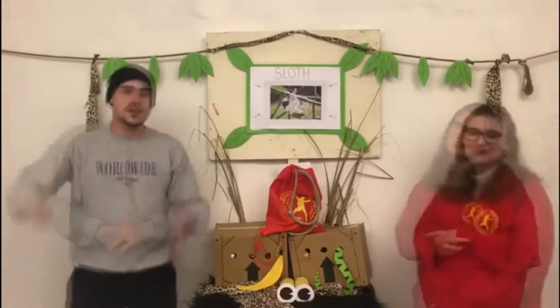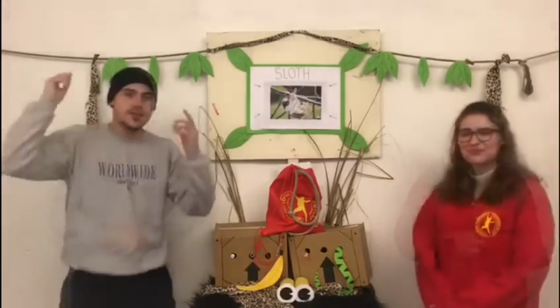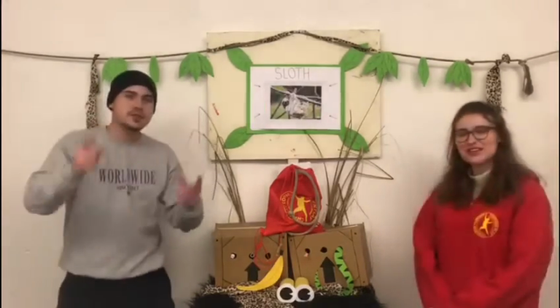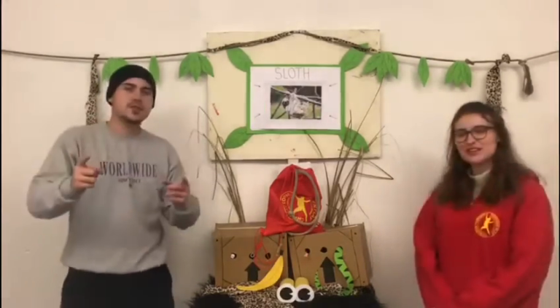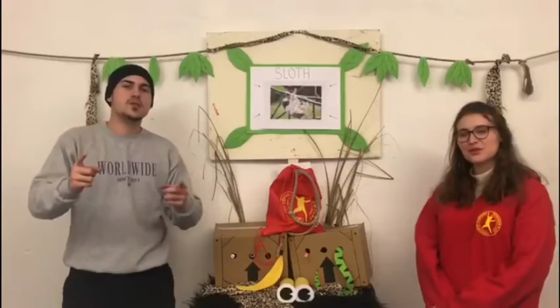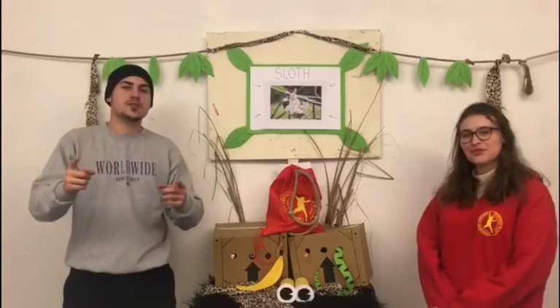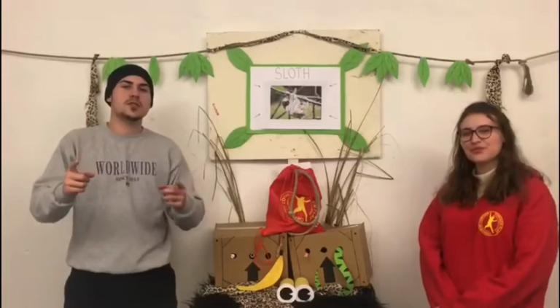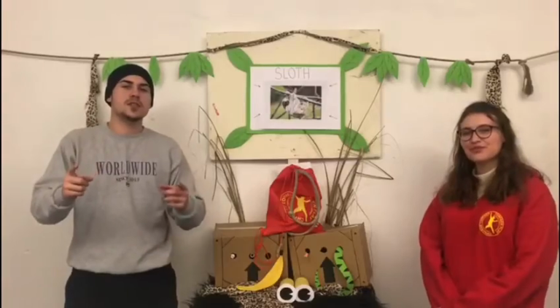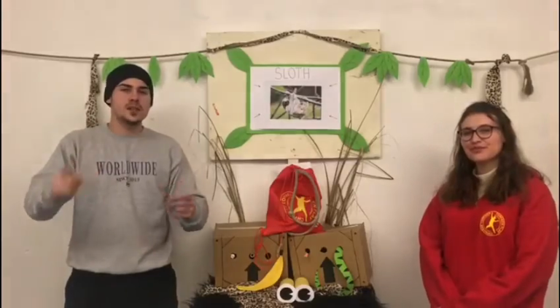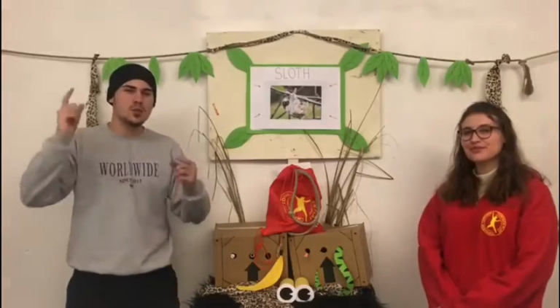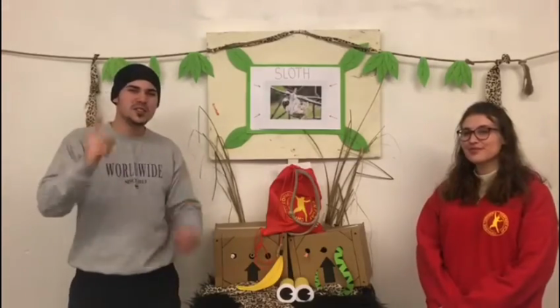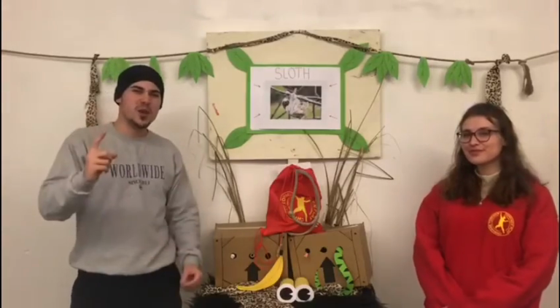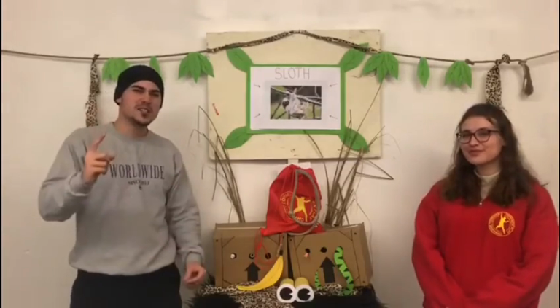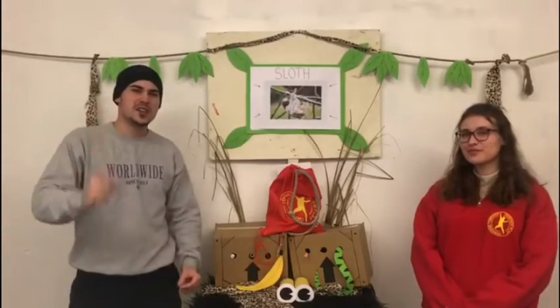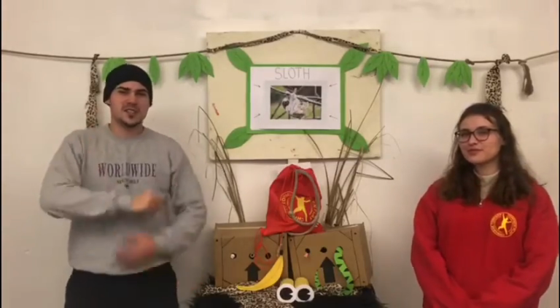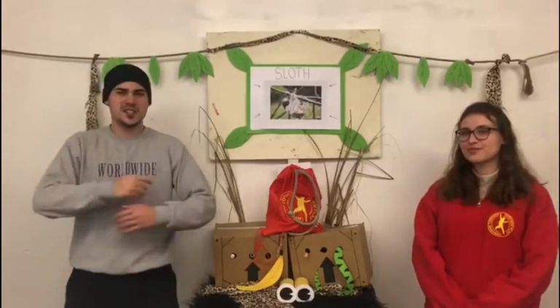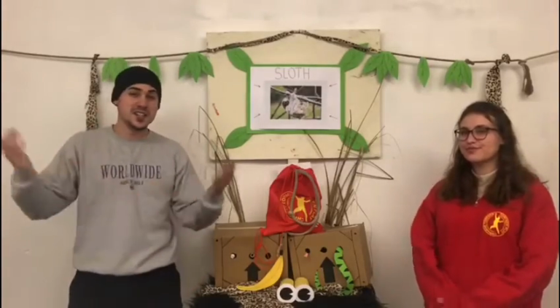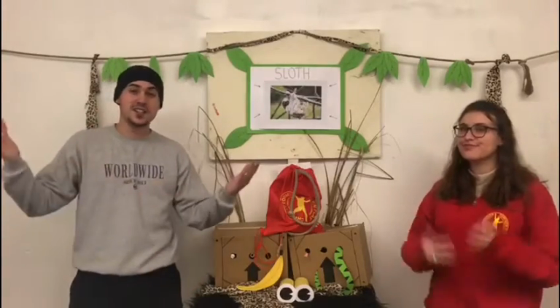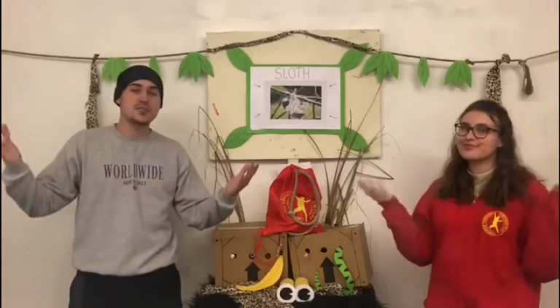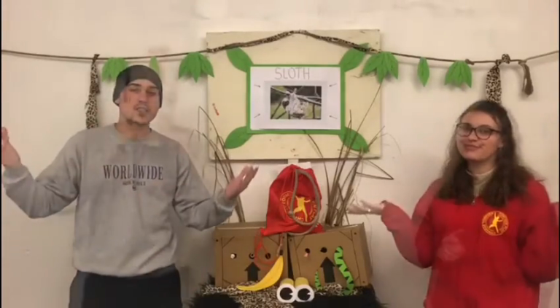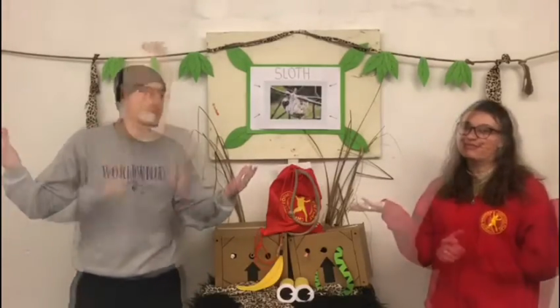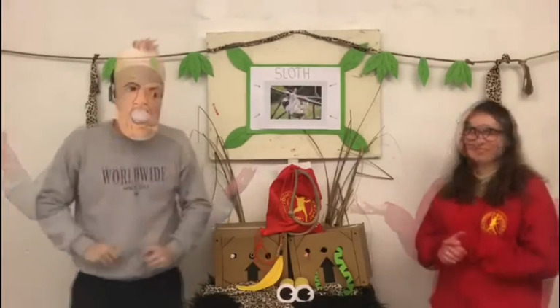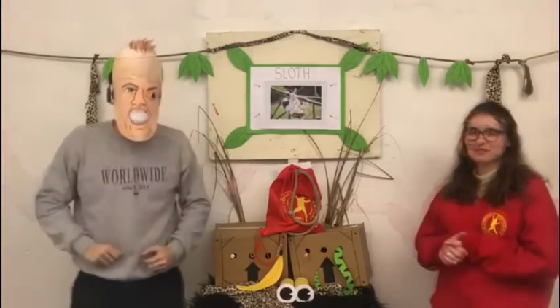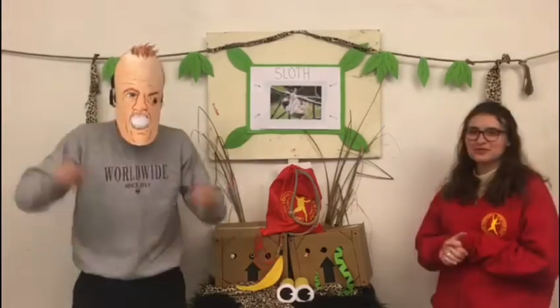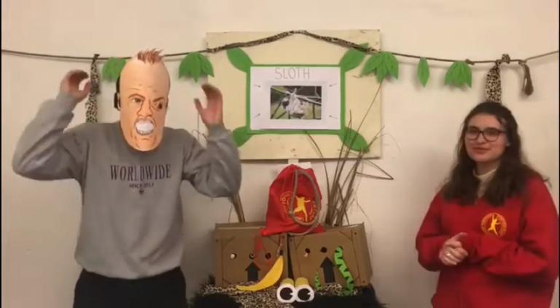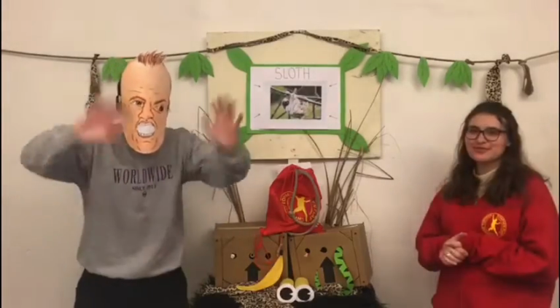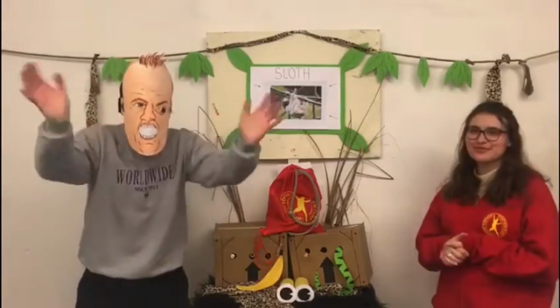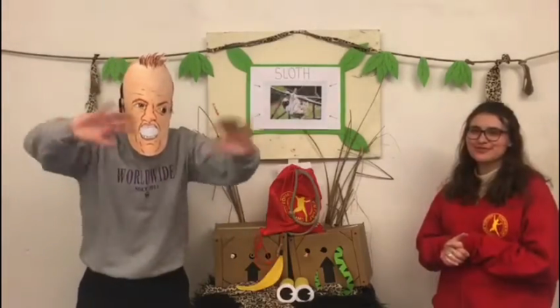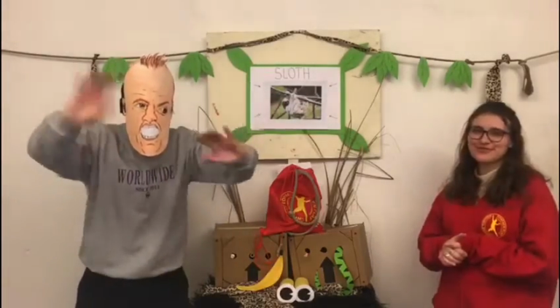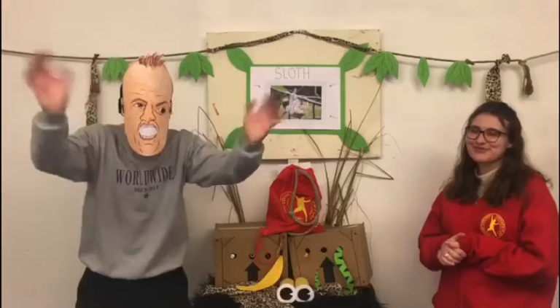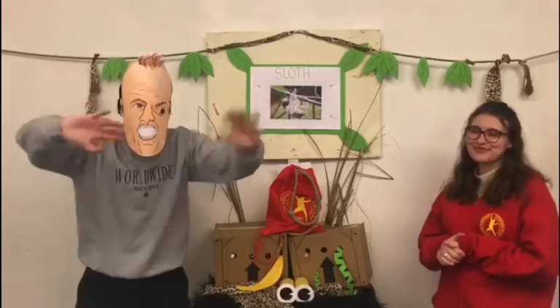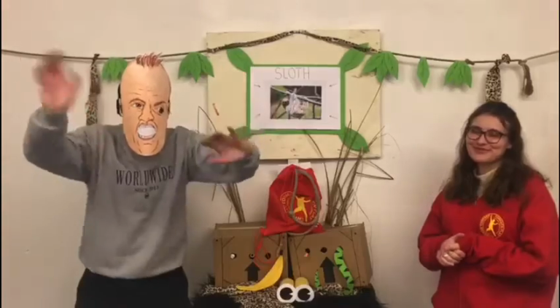For those of you who have watched the Goonies, what did the one sloth say to the other sloth? Hey you guys!